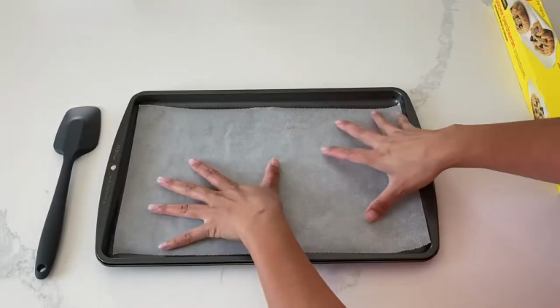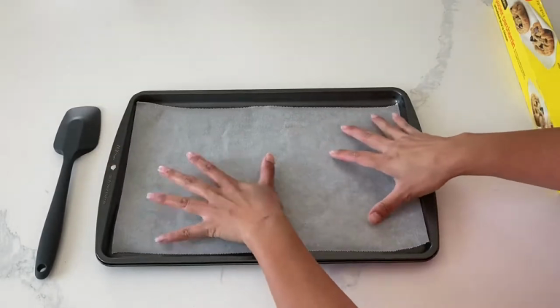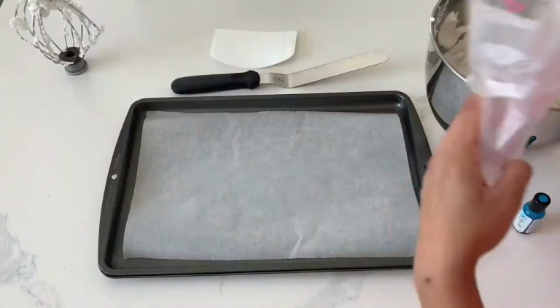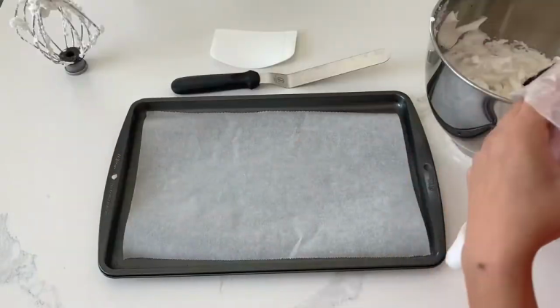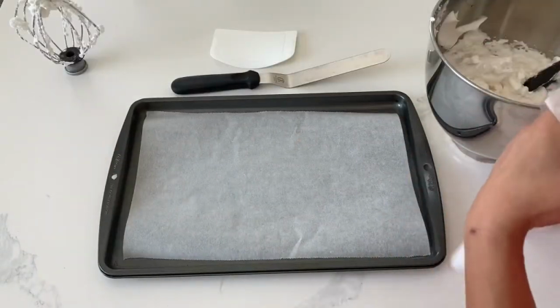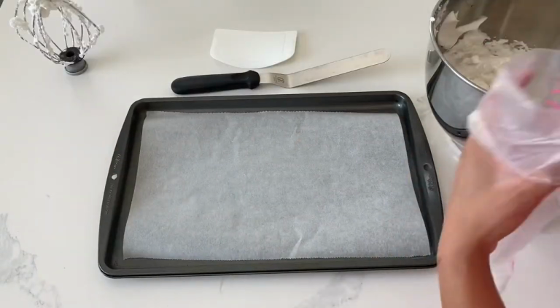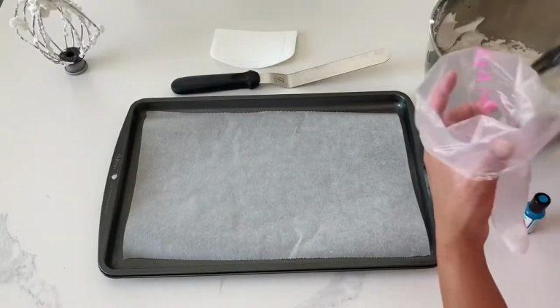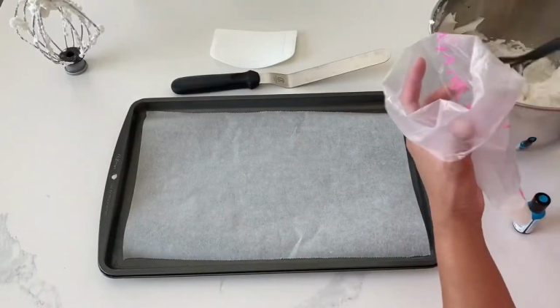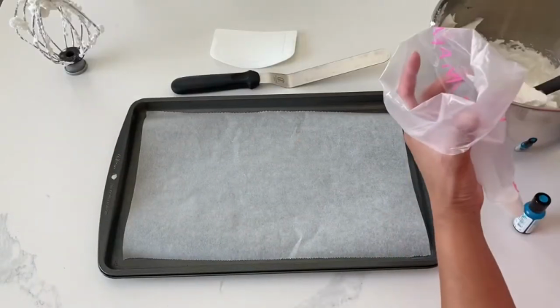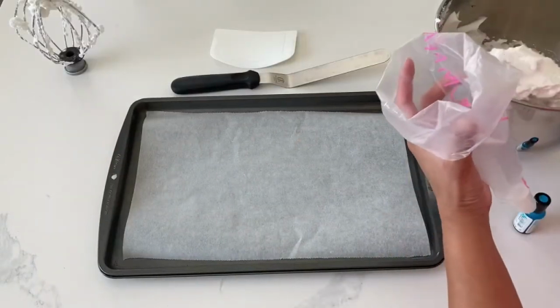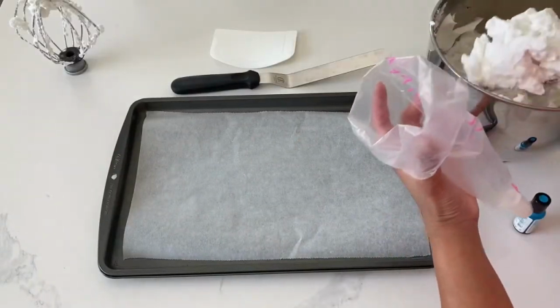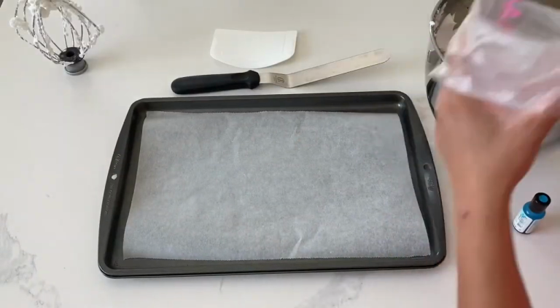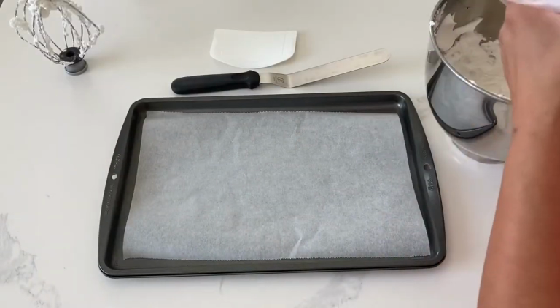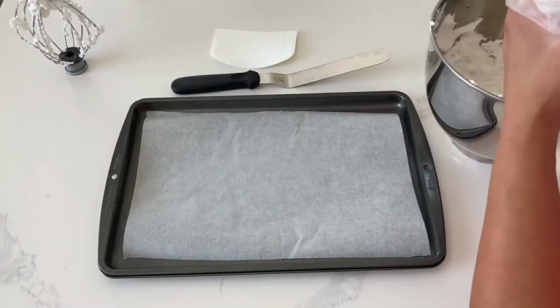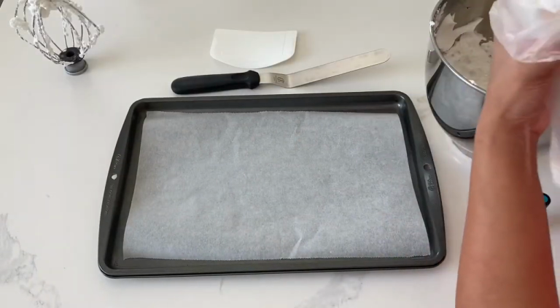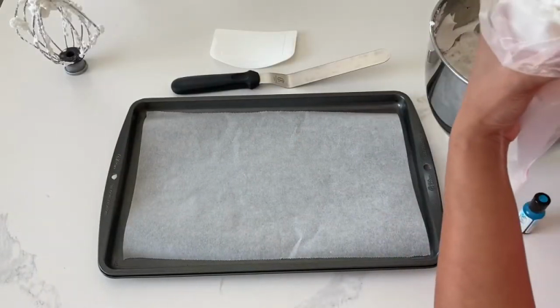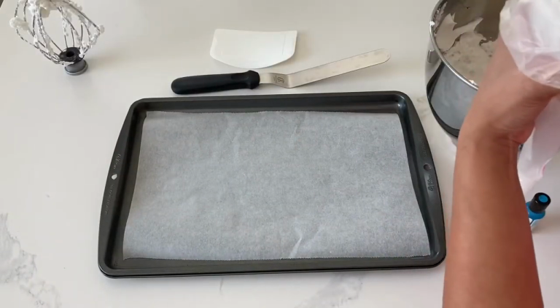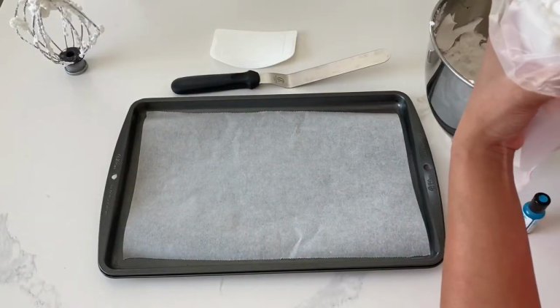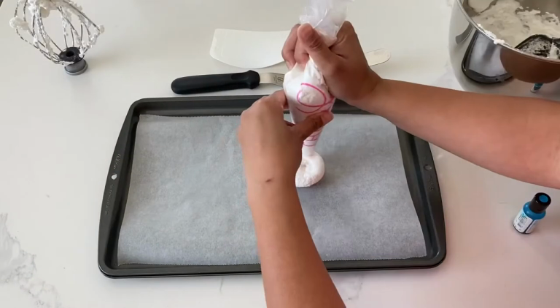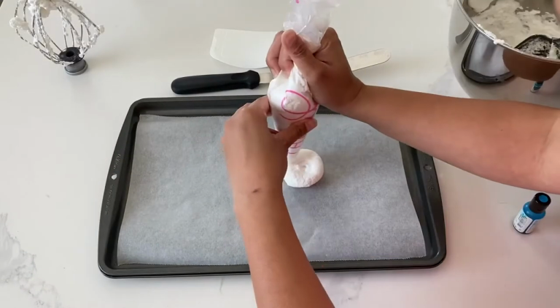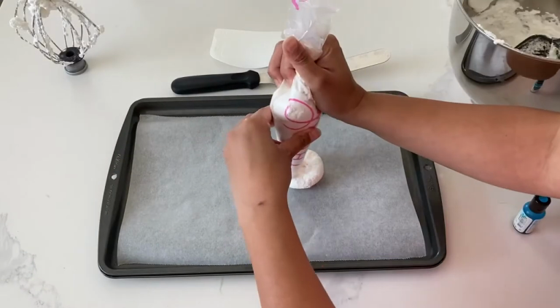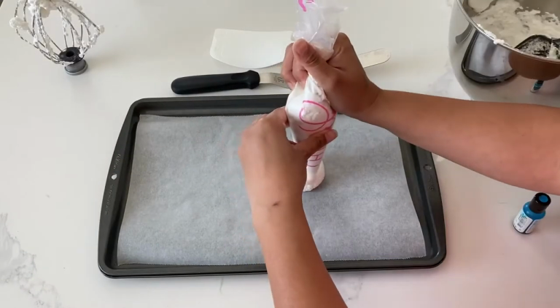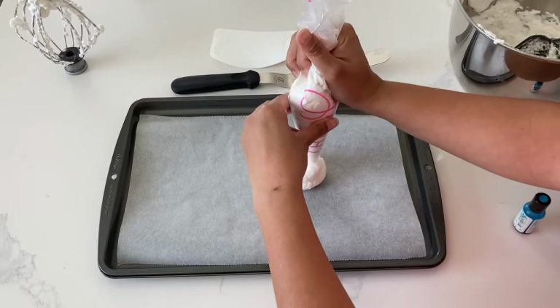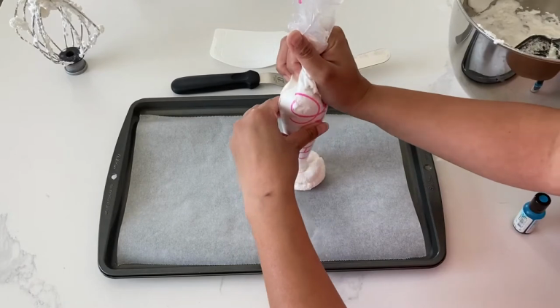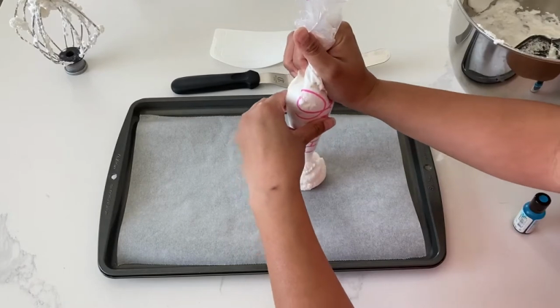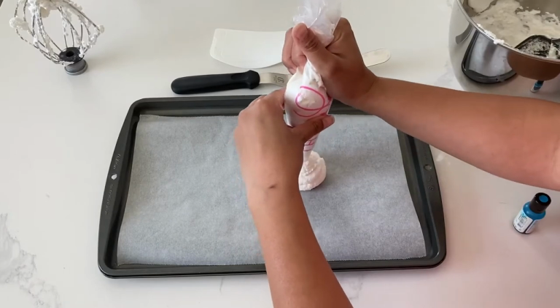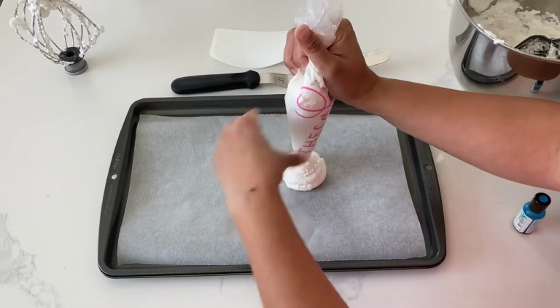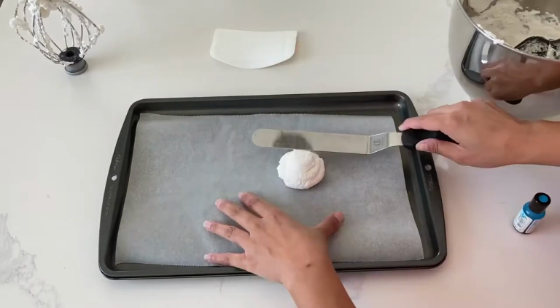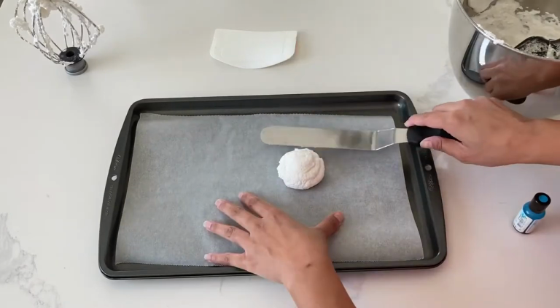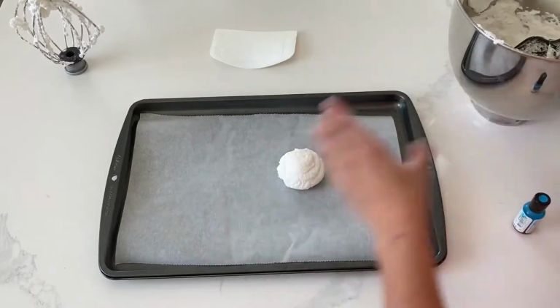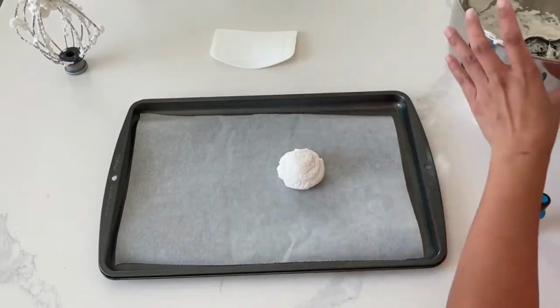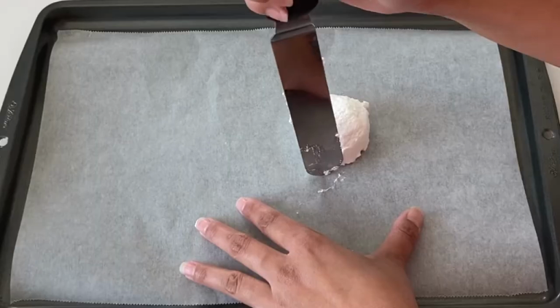Whenever you have something that has a base of egg whites and sugar, parchment is imperative or else you're never going to be able to remove it.